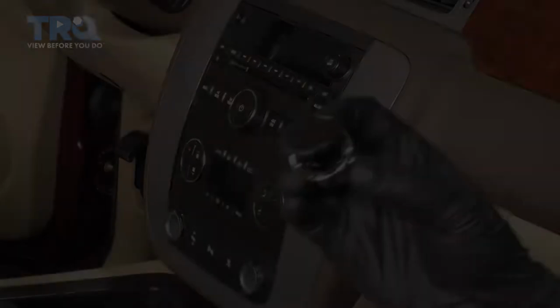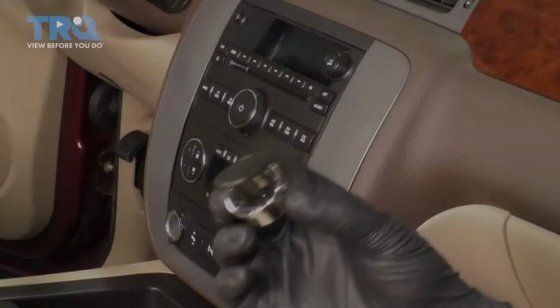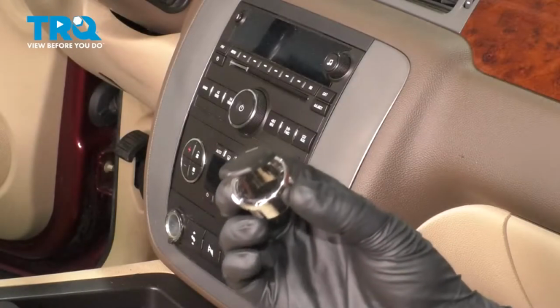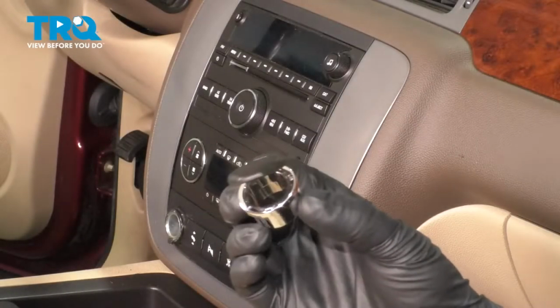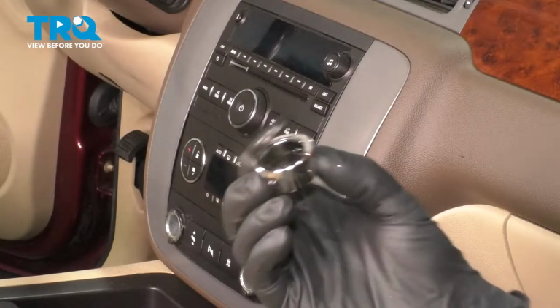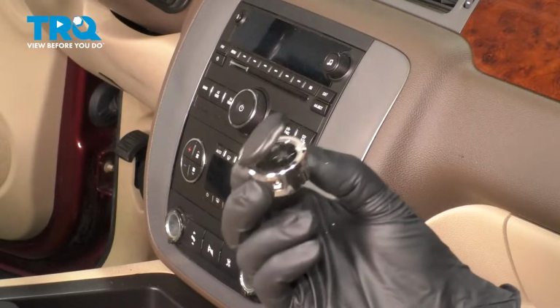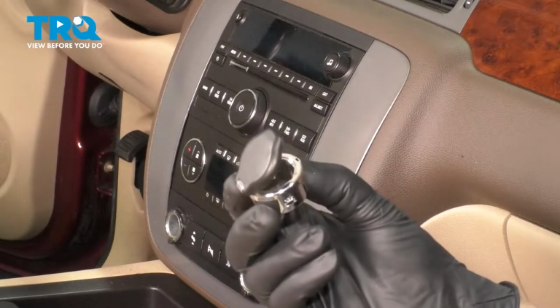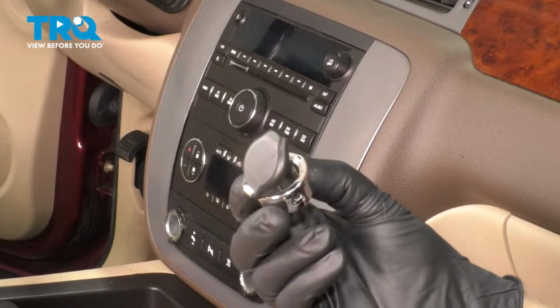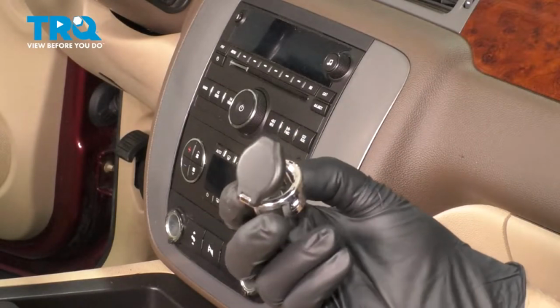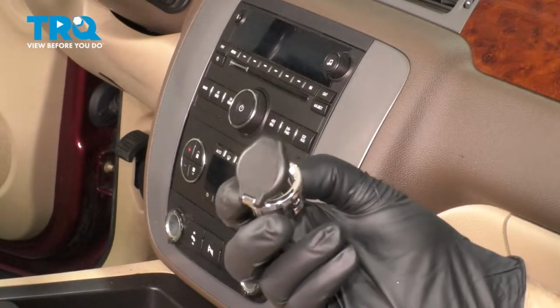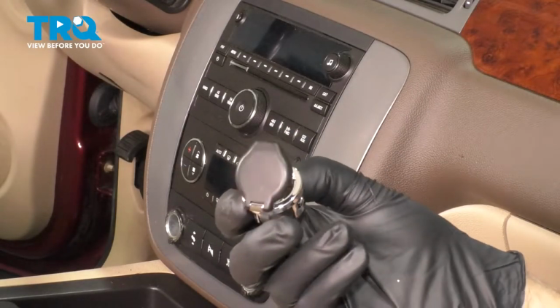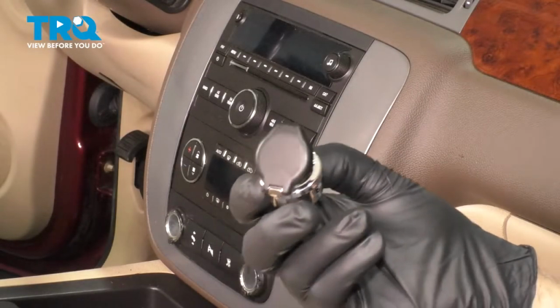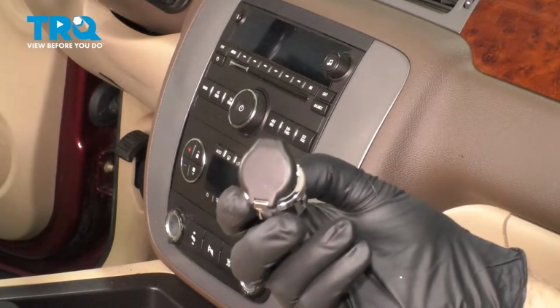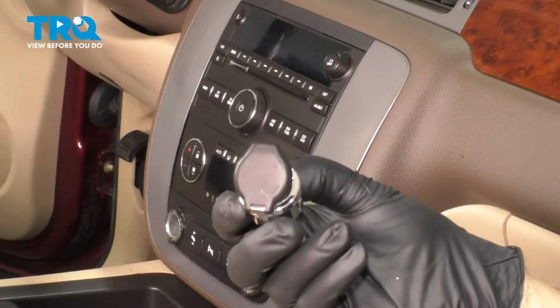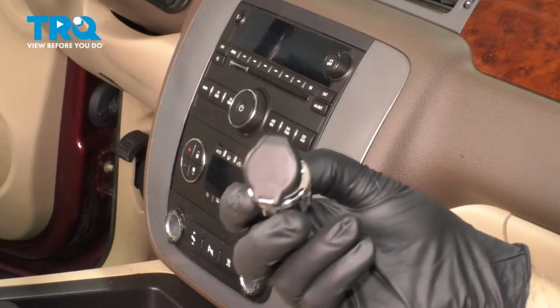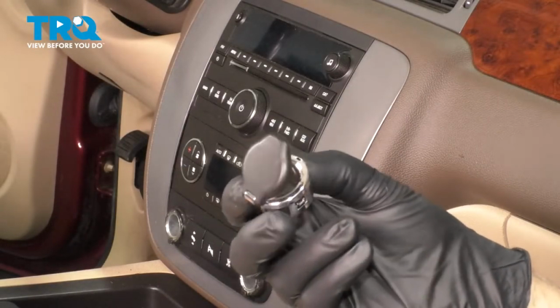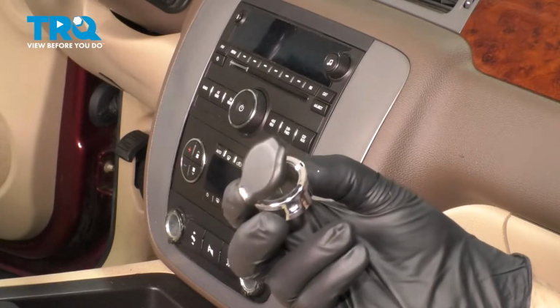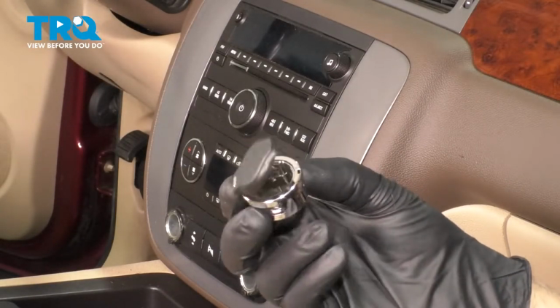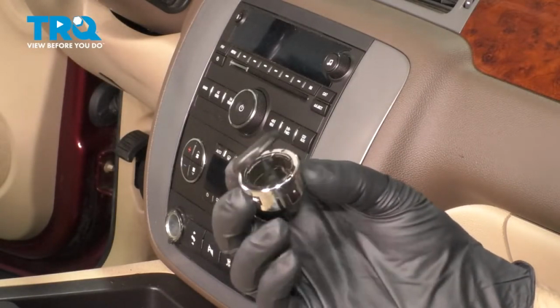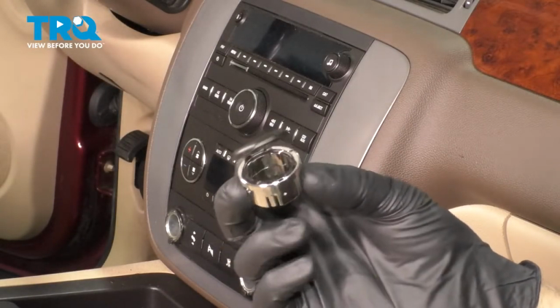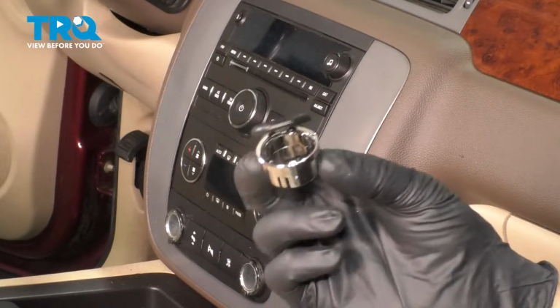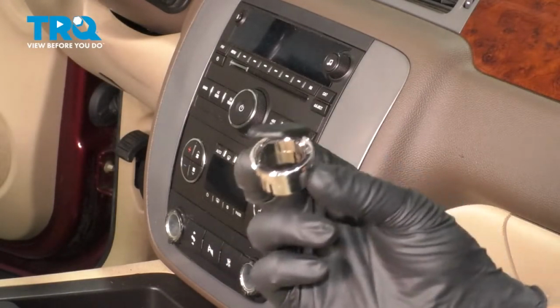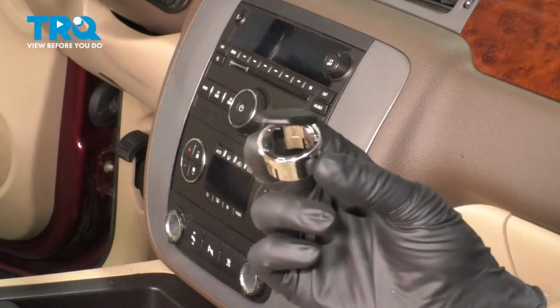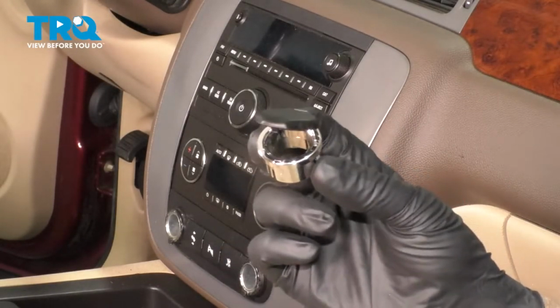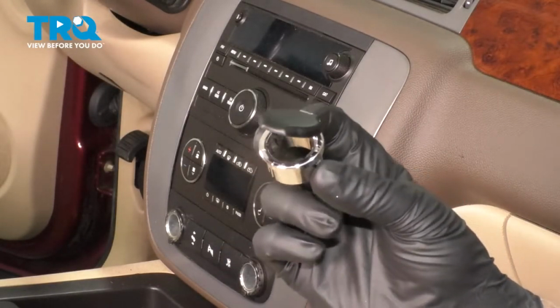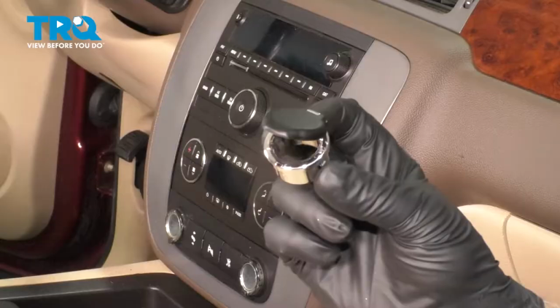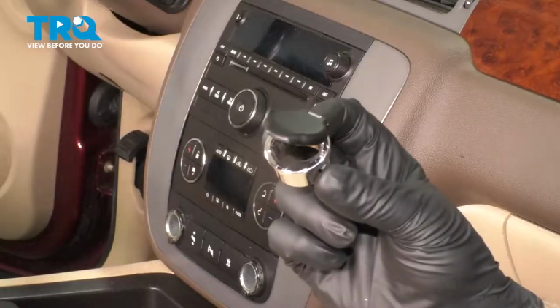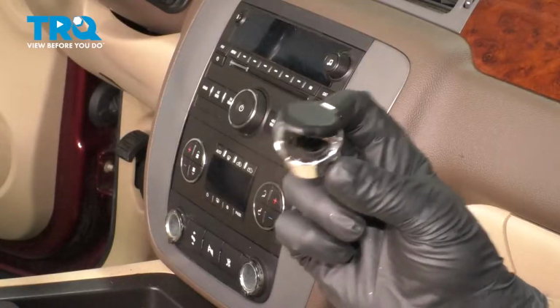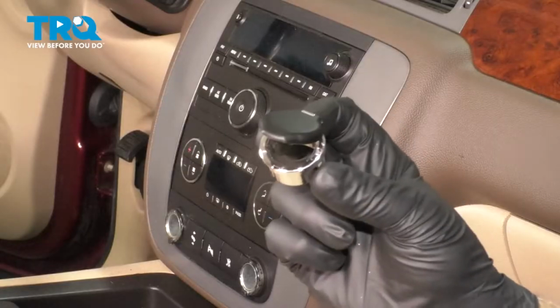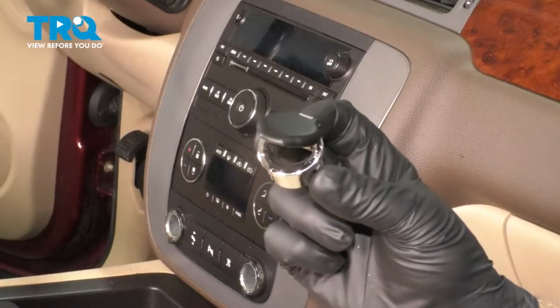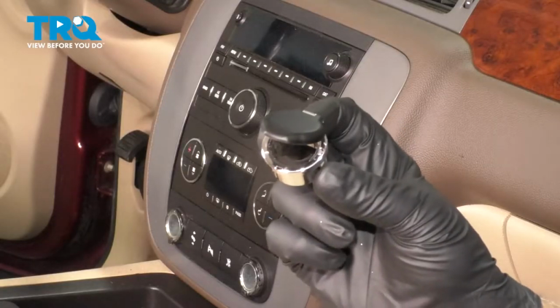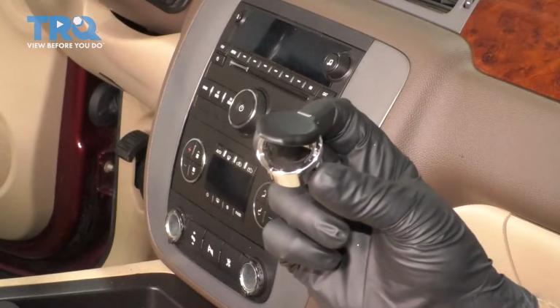In this video, I'm going to show you how to replace the auxiliary outlet plug cover on this Chevy Silverado. Let's get into it.